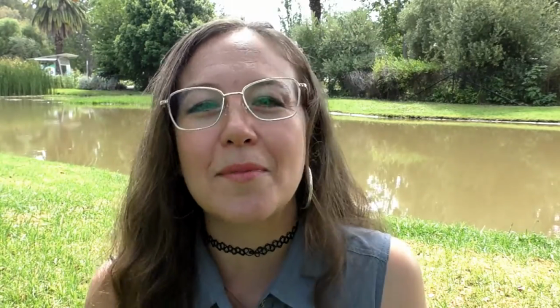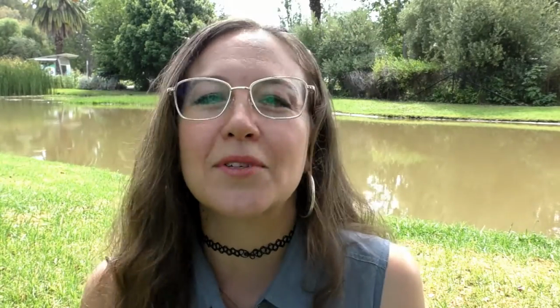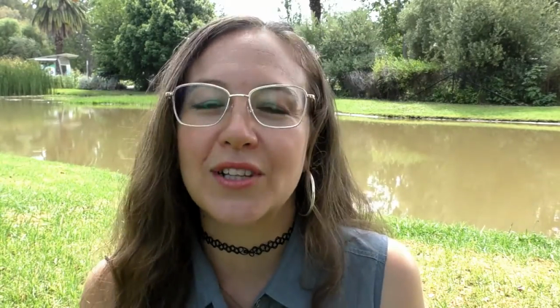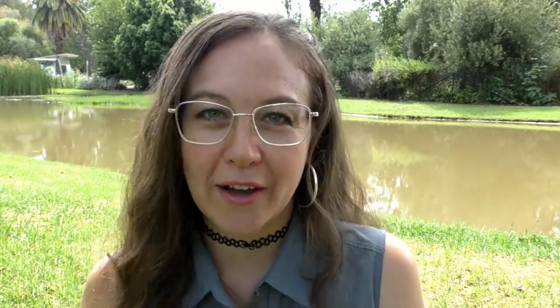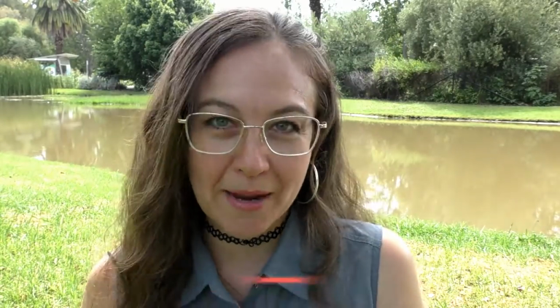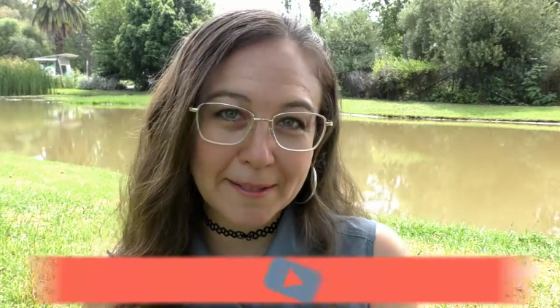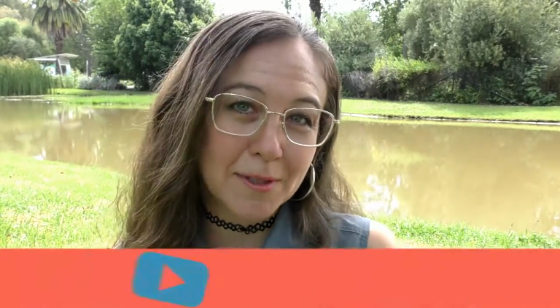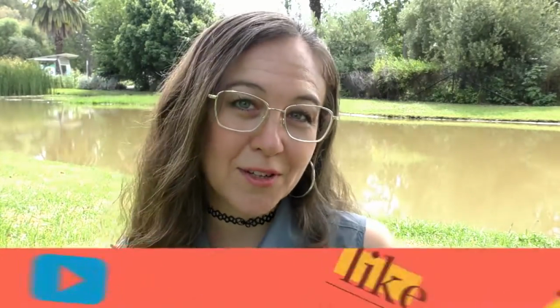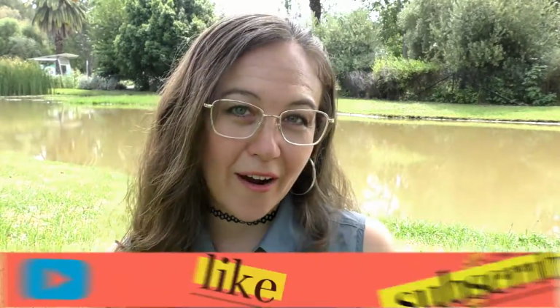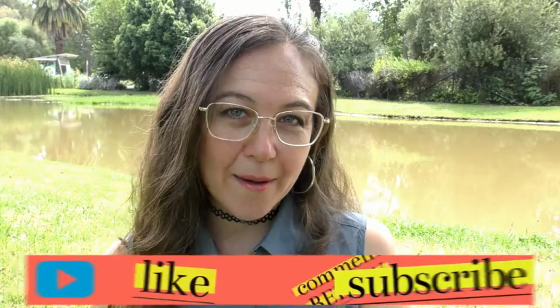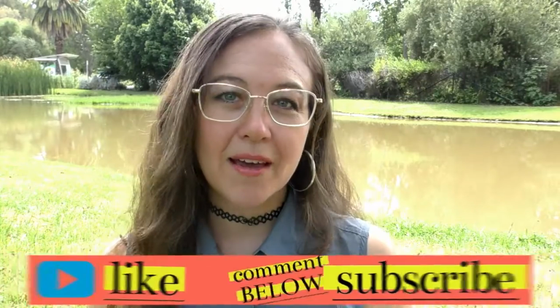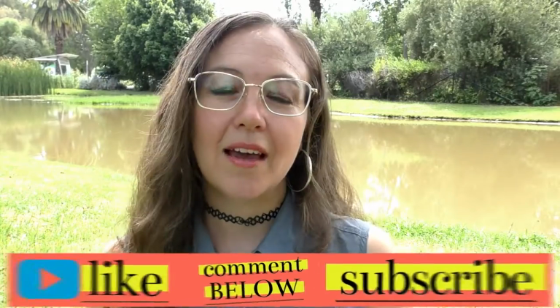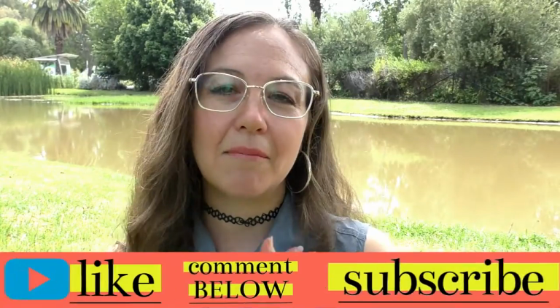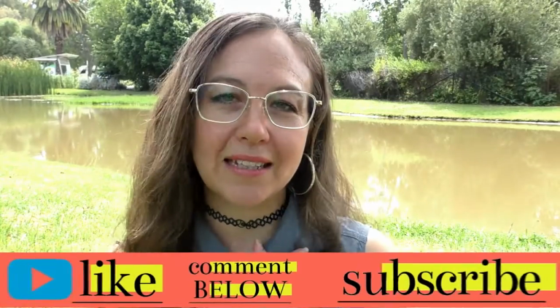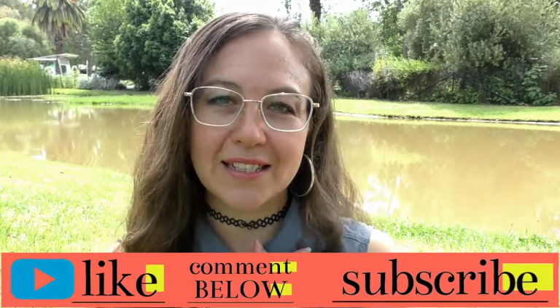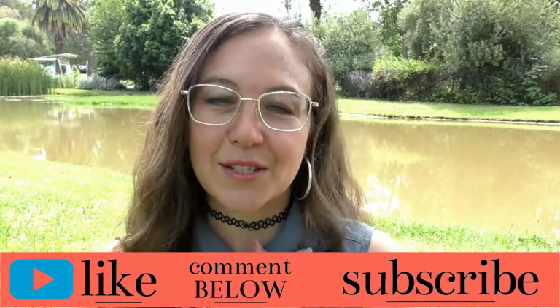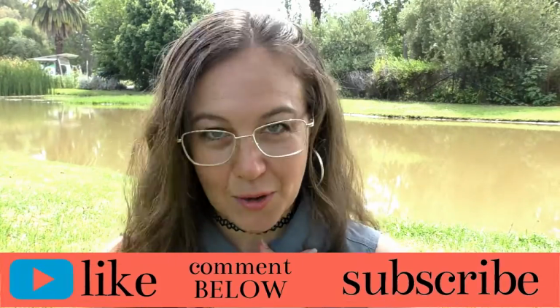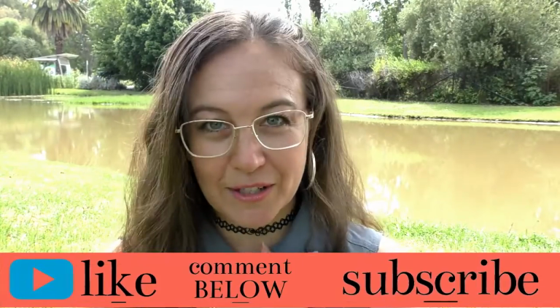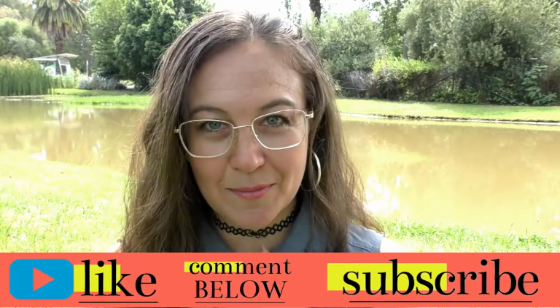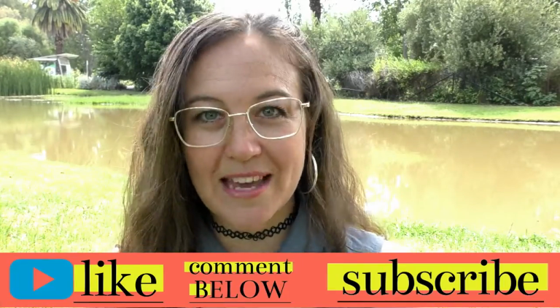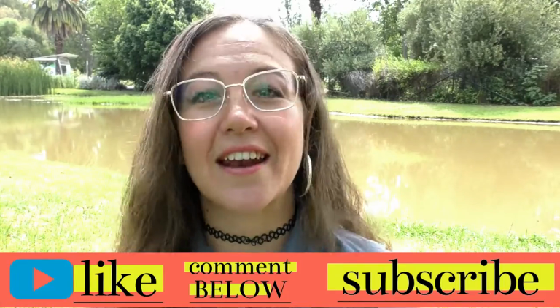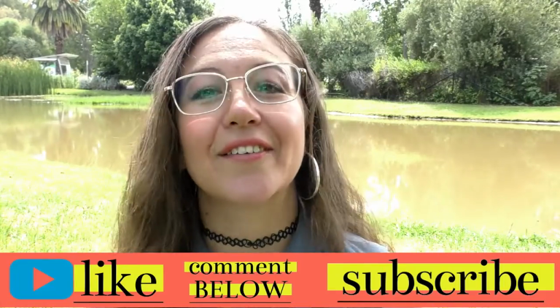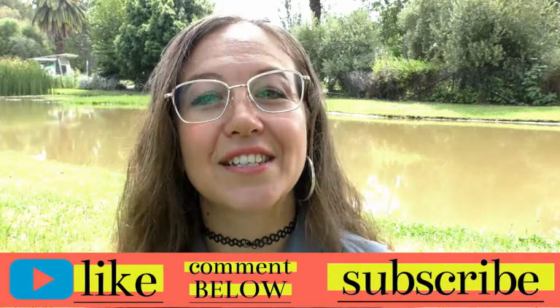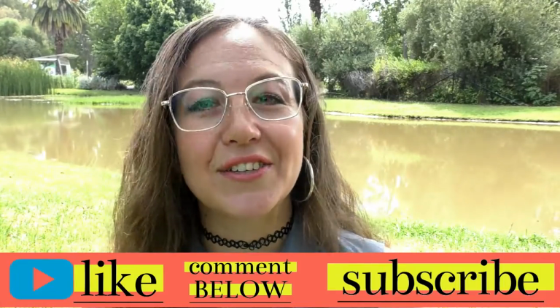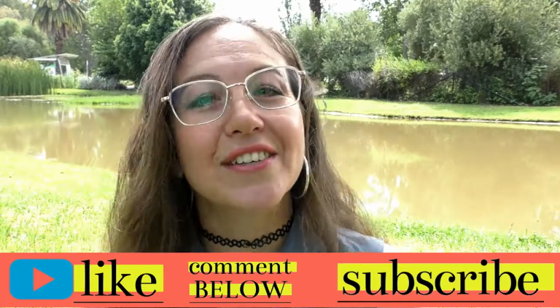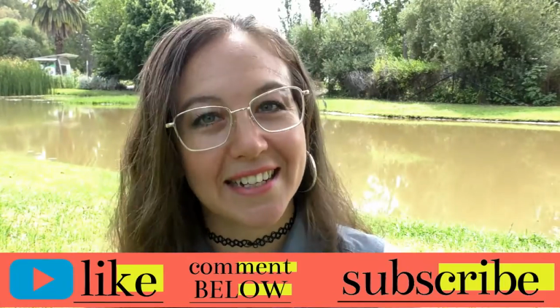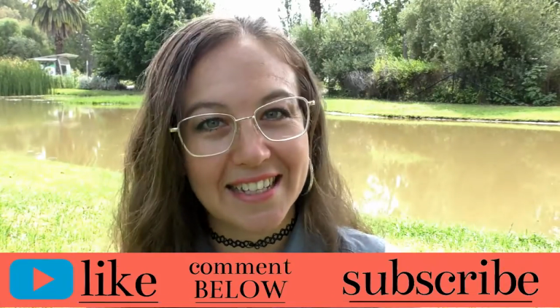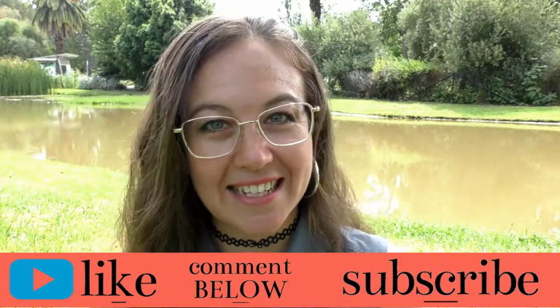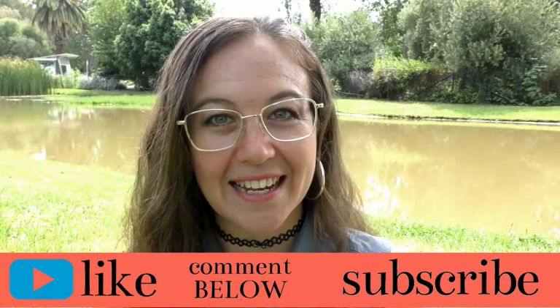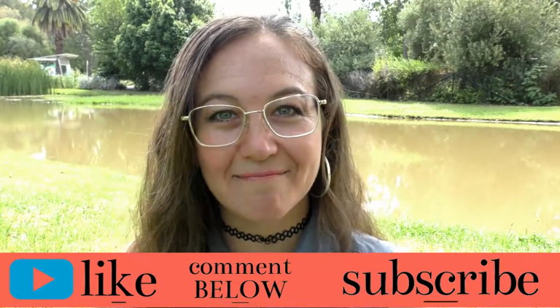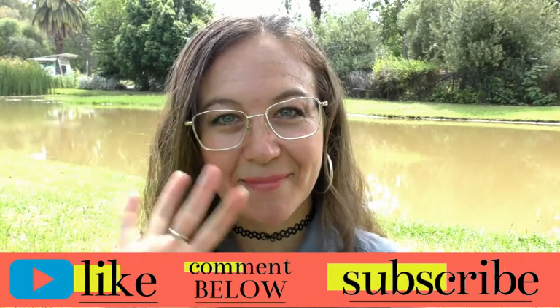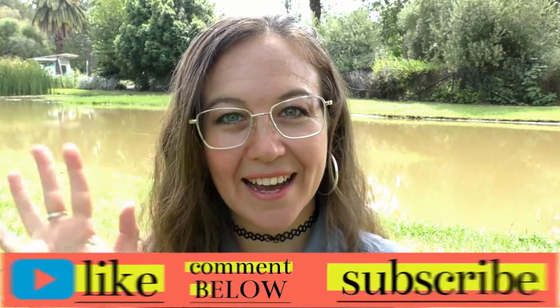Please remember to like, comment, and subscribe — it means so much to me, and I will see you next Thursday. Bye bye!